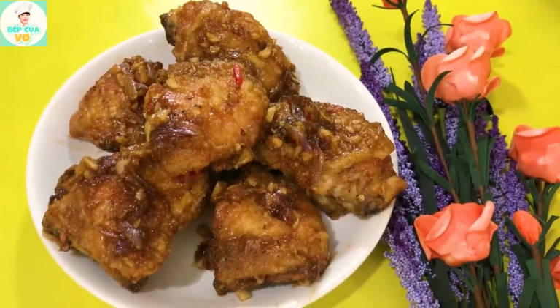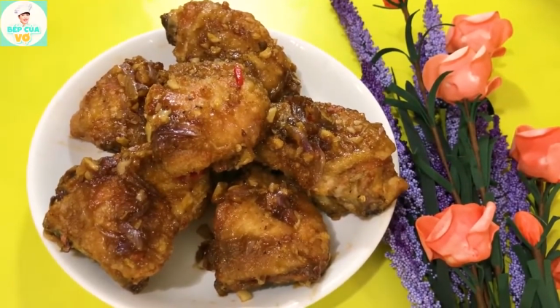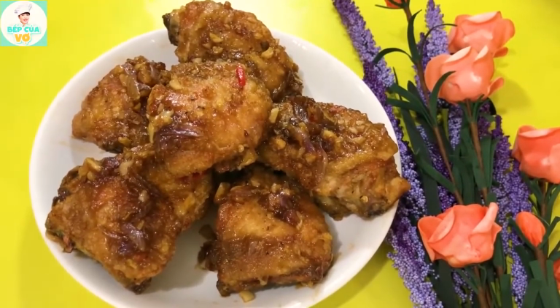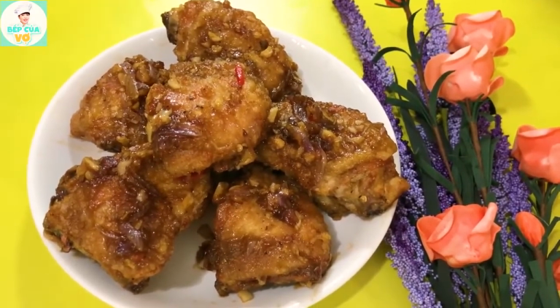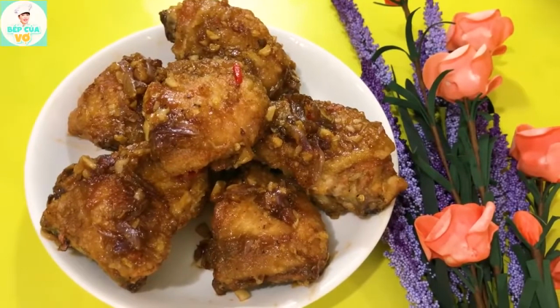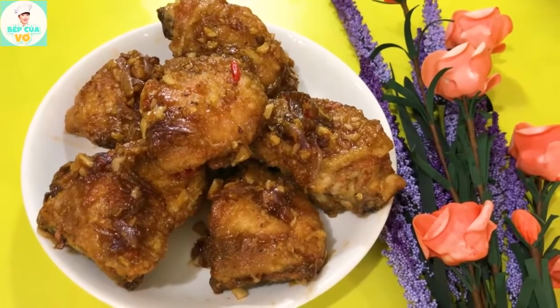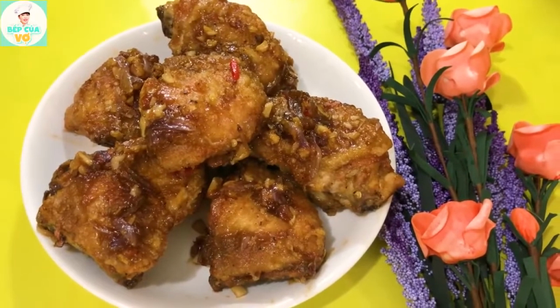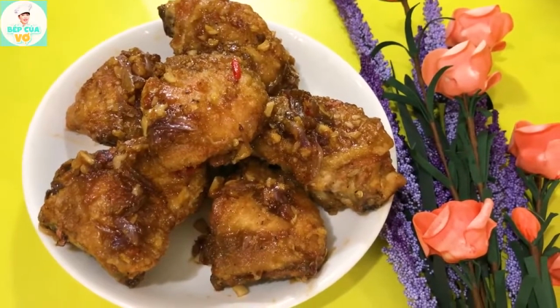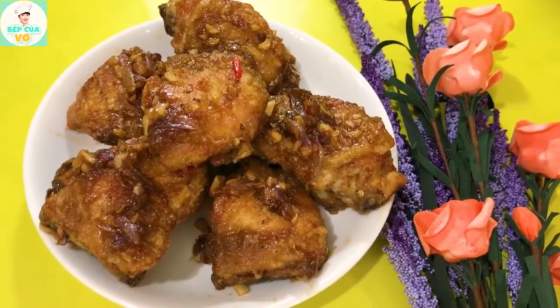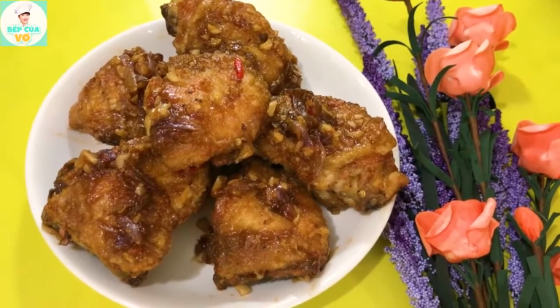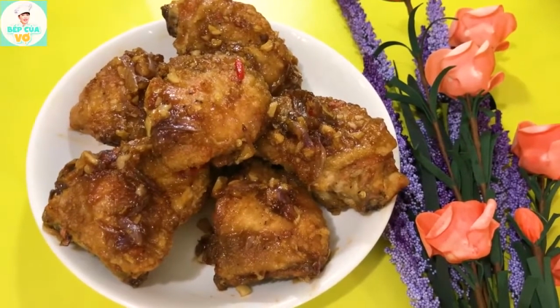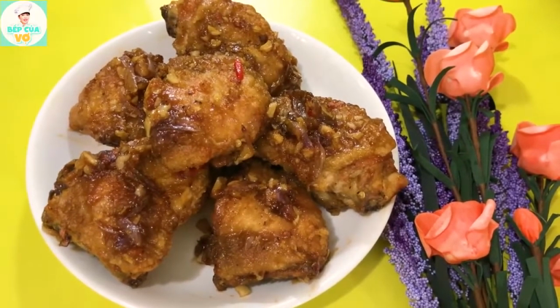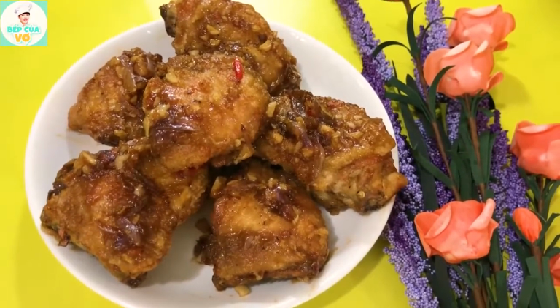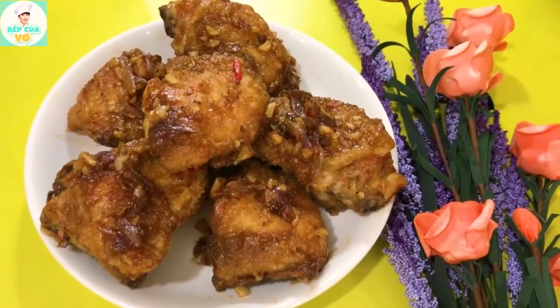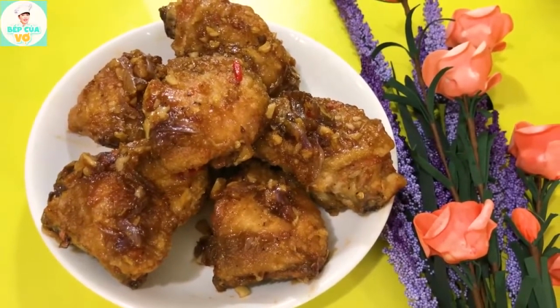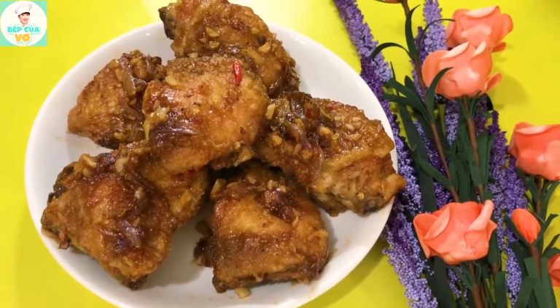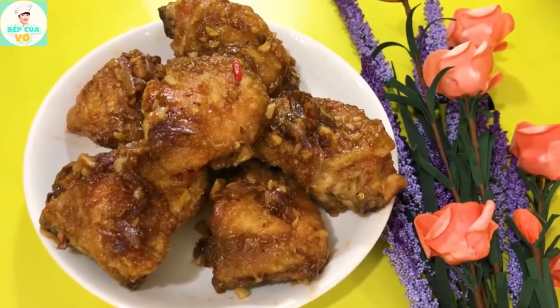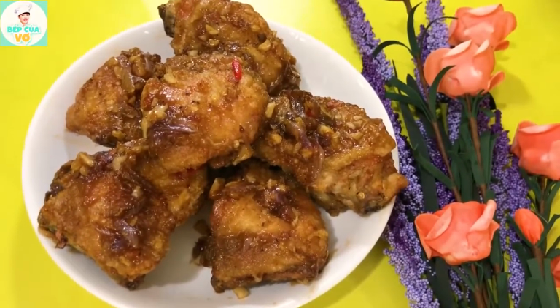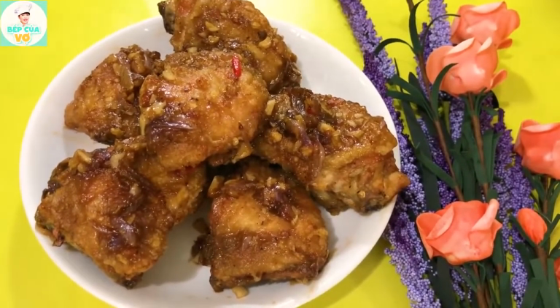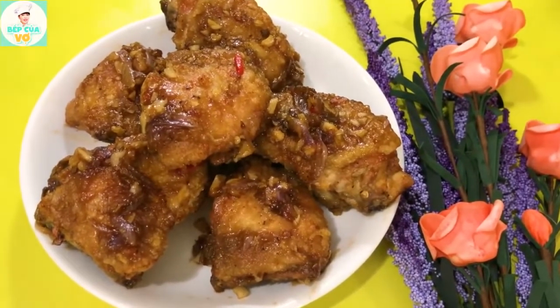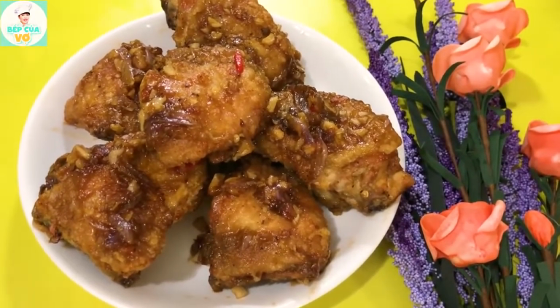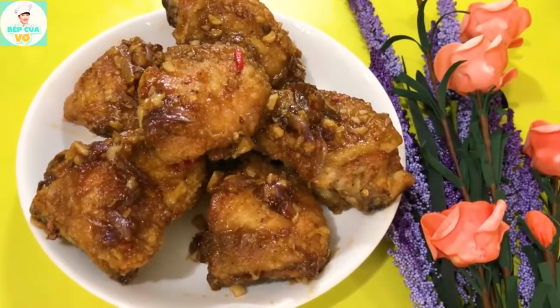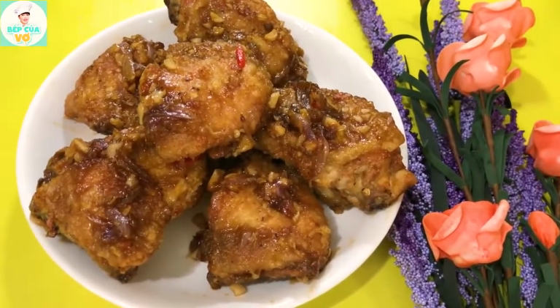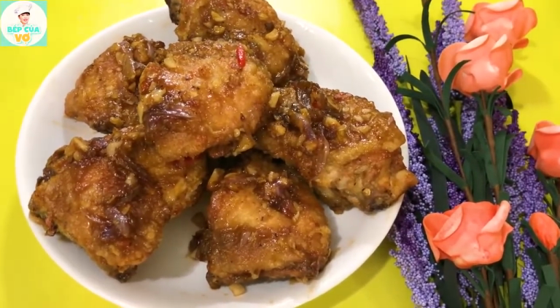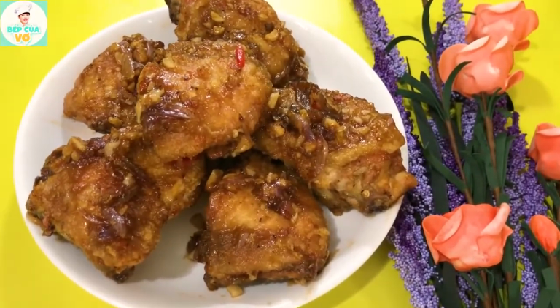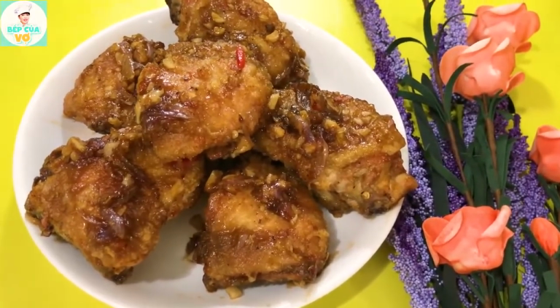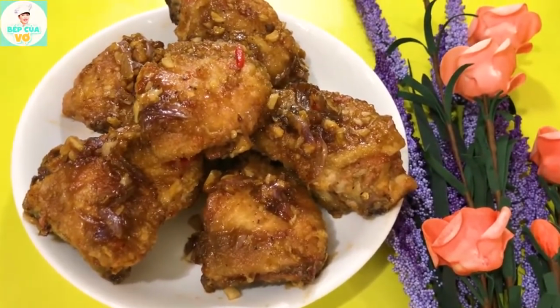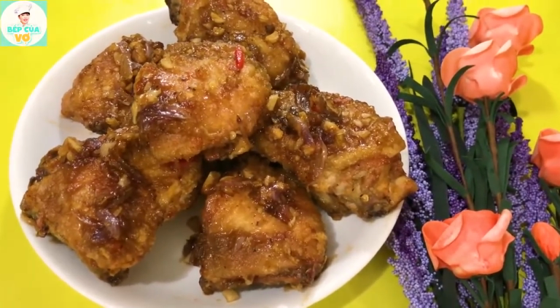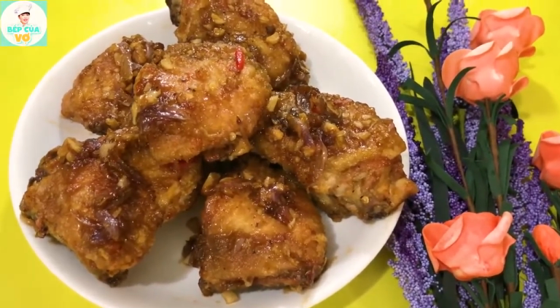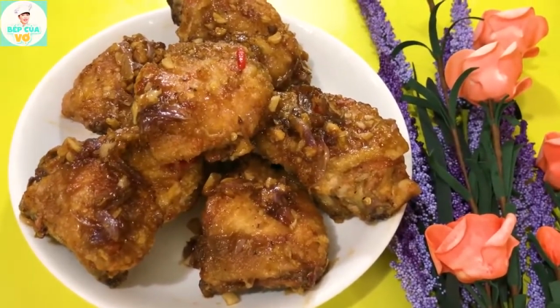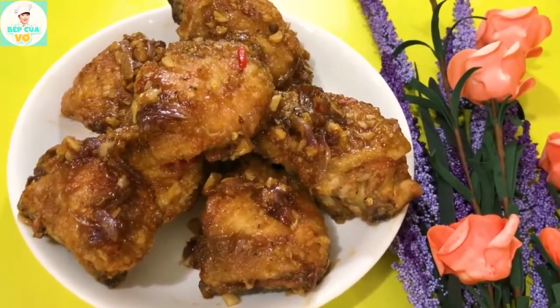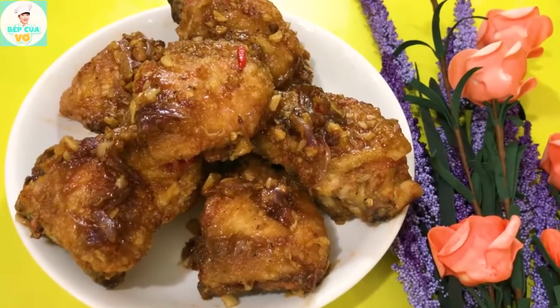If you are looking for a new way to make gà mới, please watch our channel today with the gà thơm ngon.